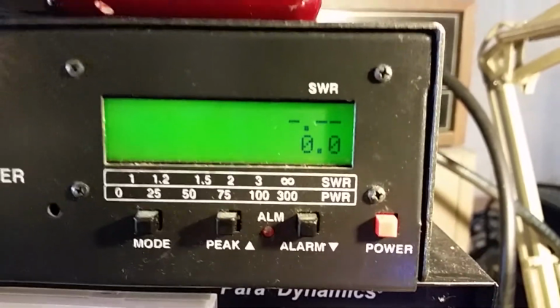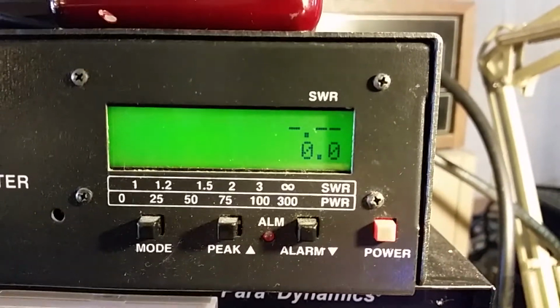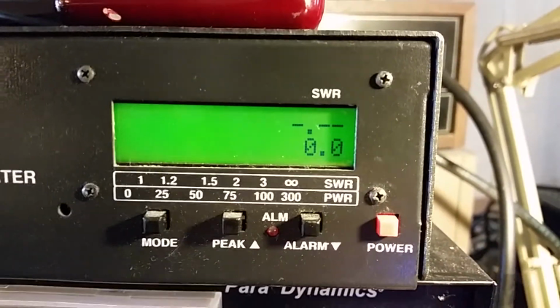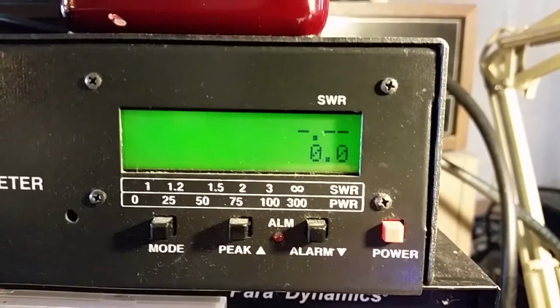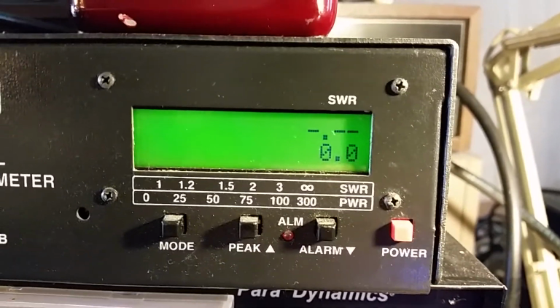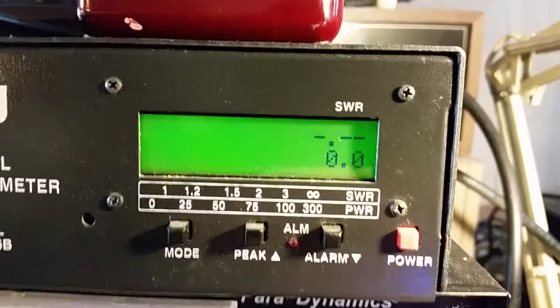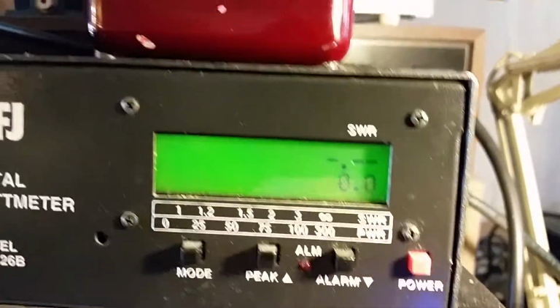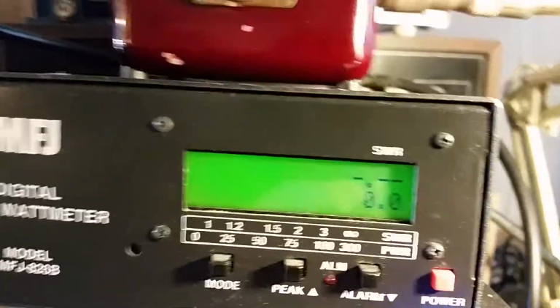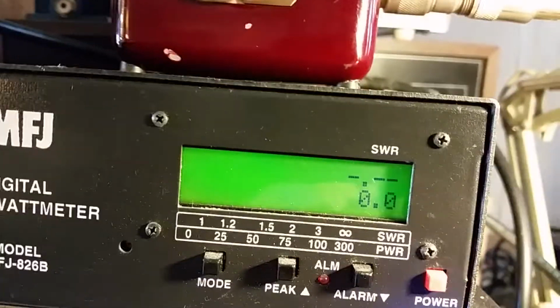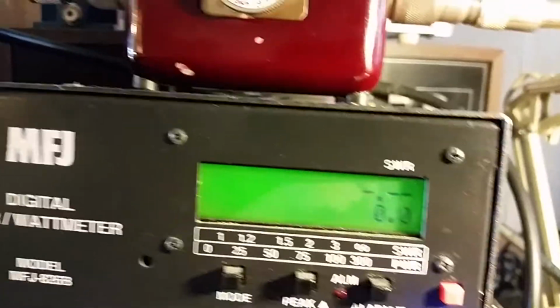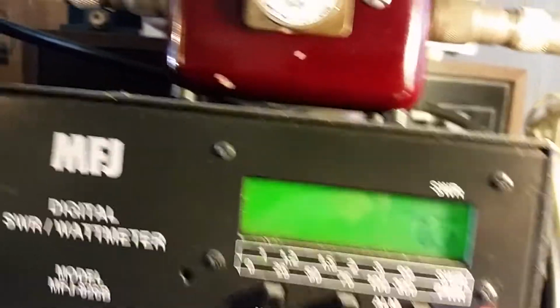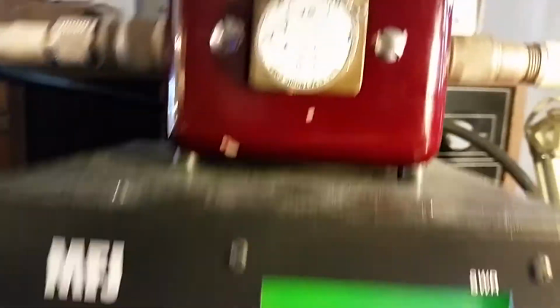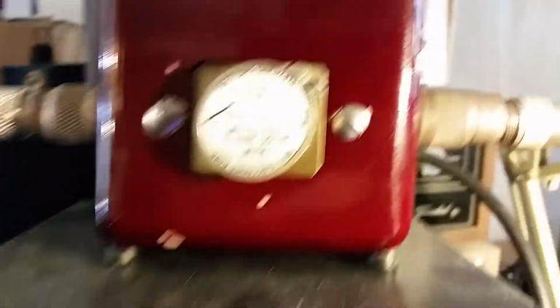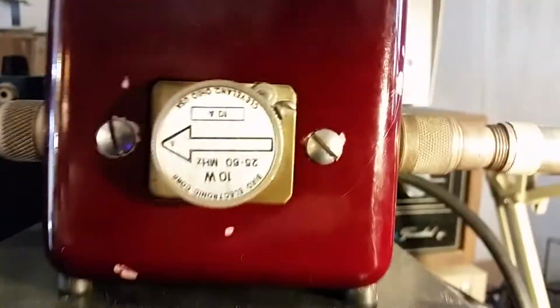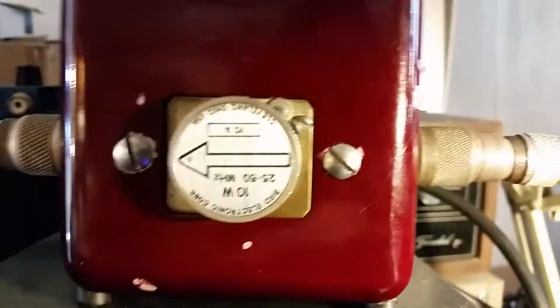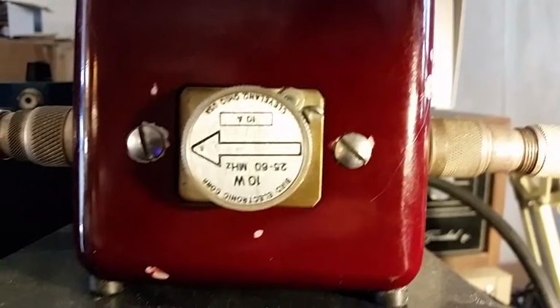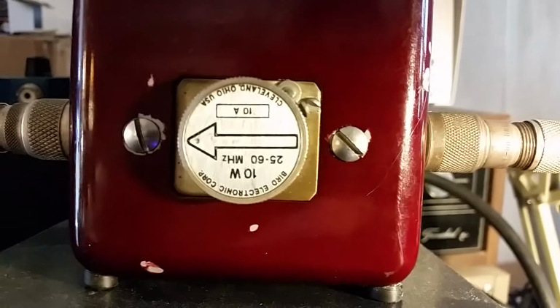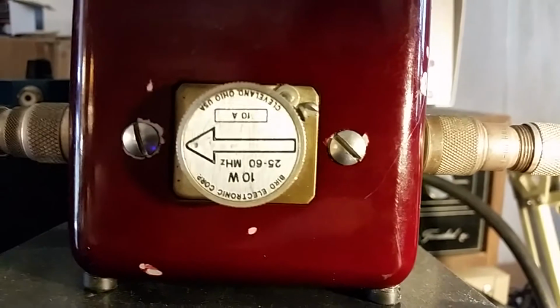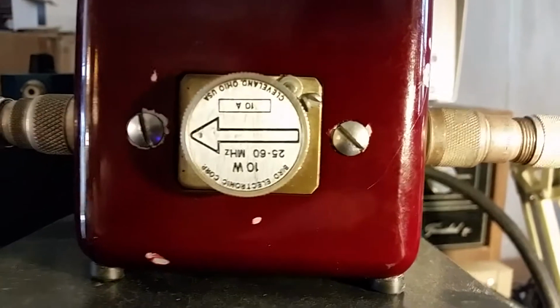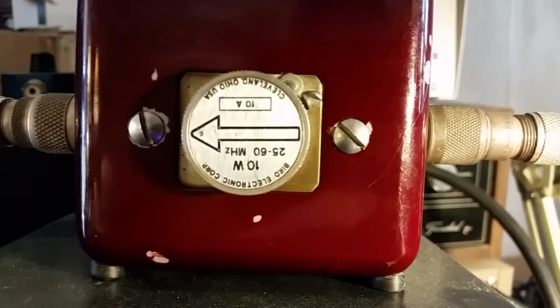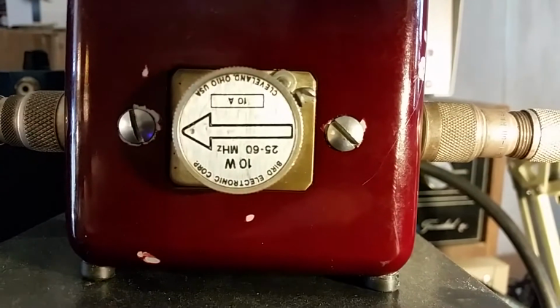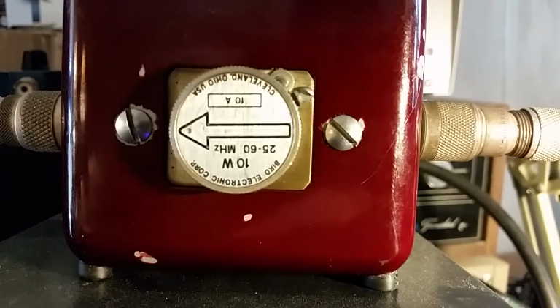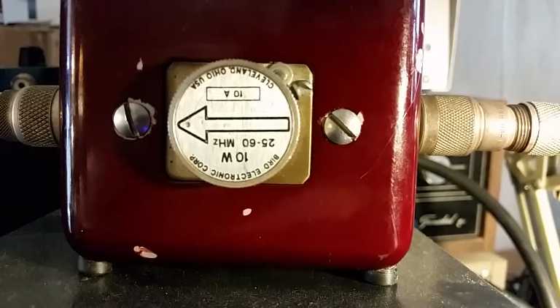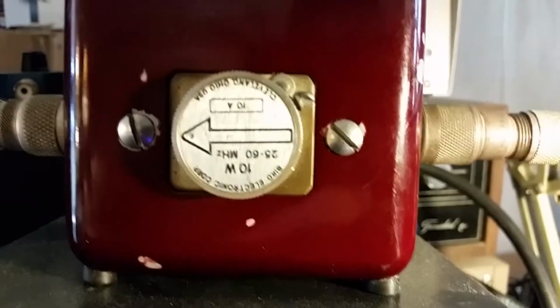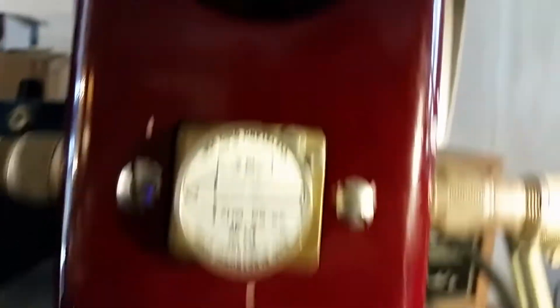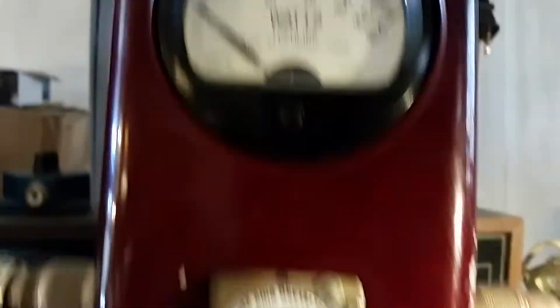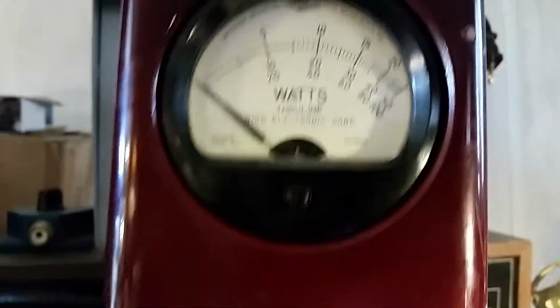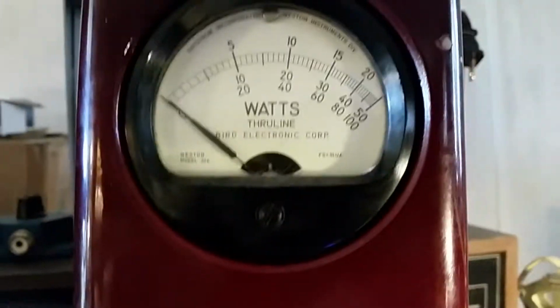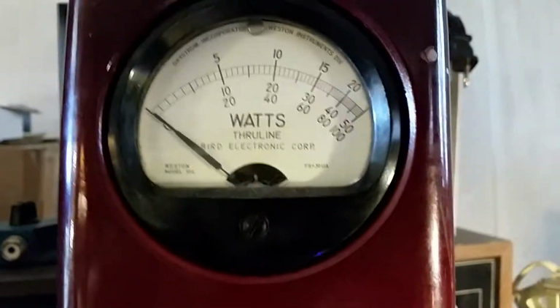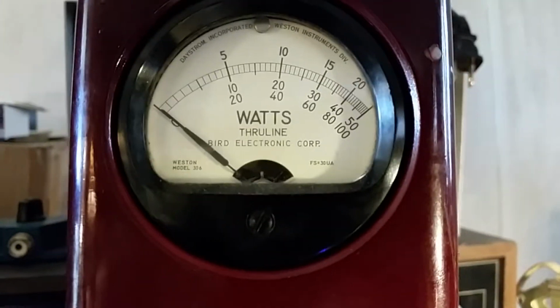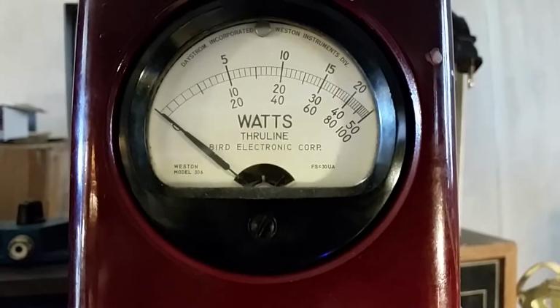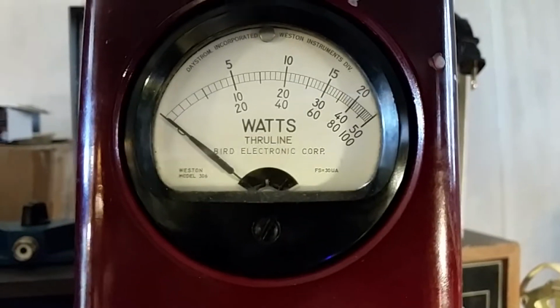That's about 542 watts. Let's take a look at the input tune — got 10 watts slug in reverse.